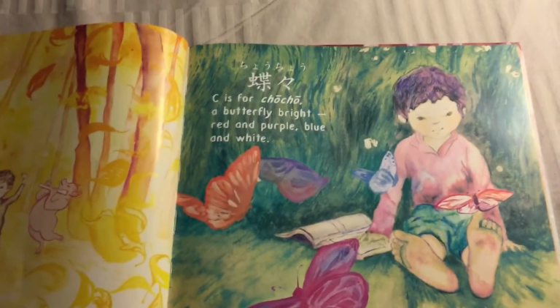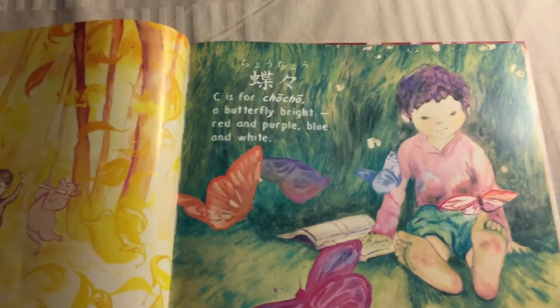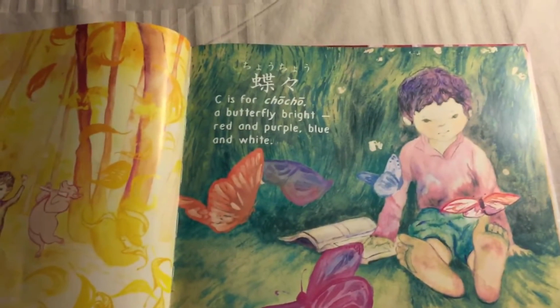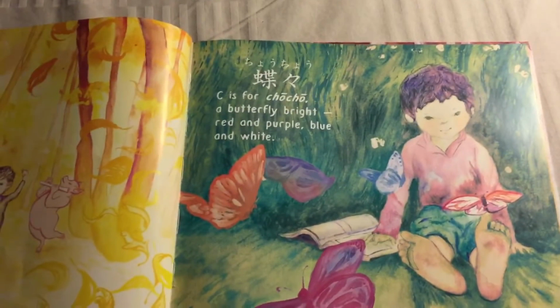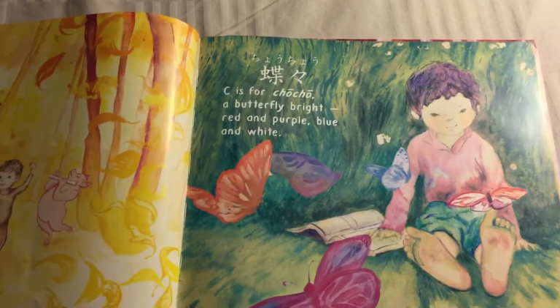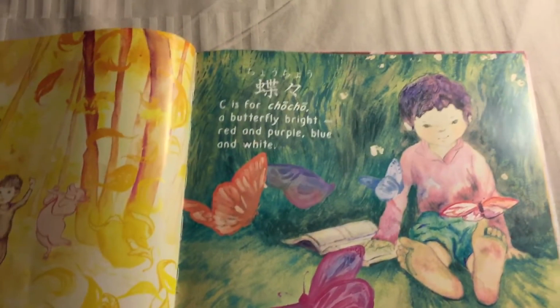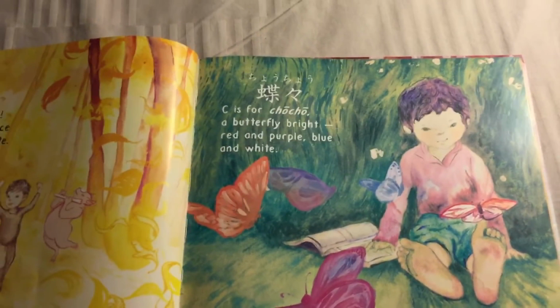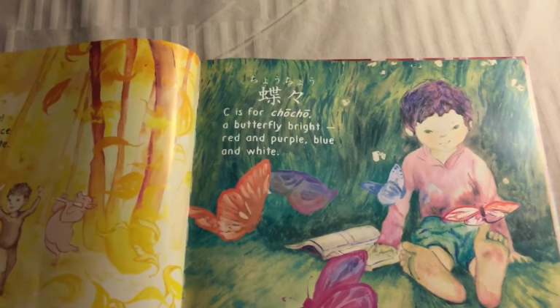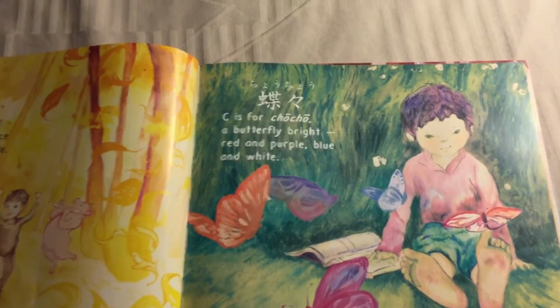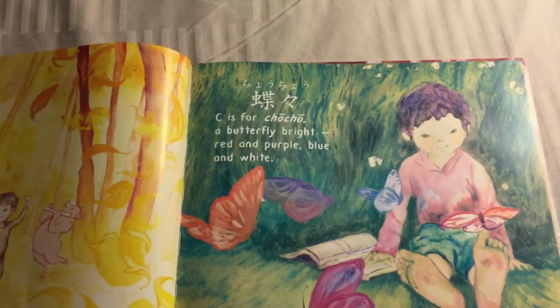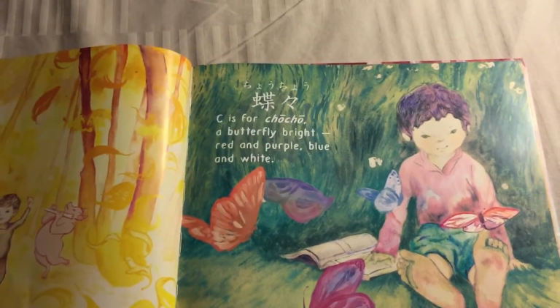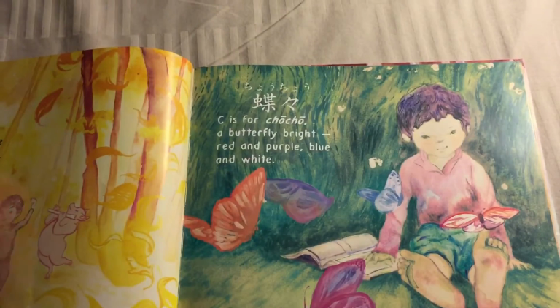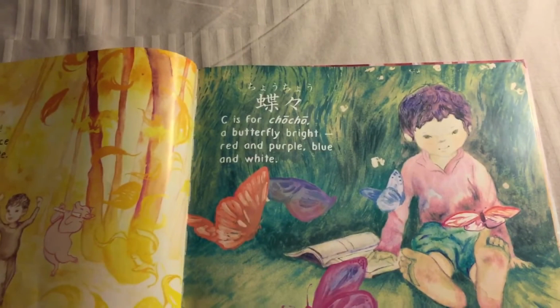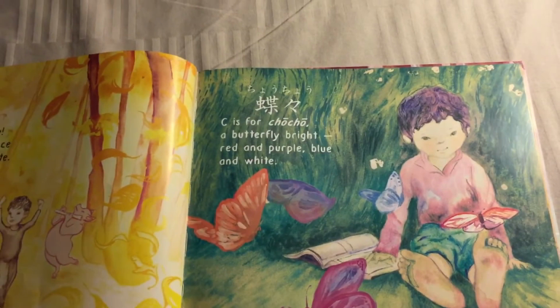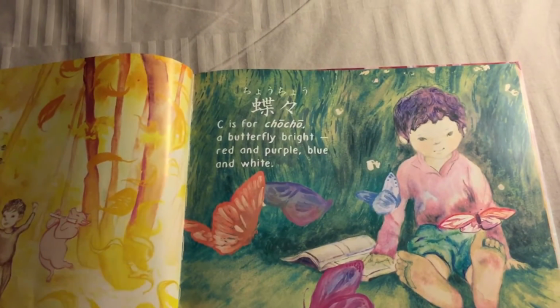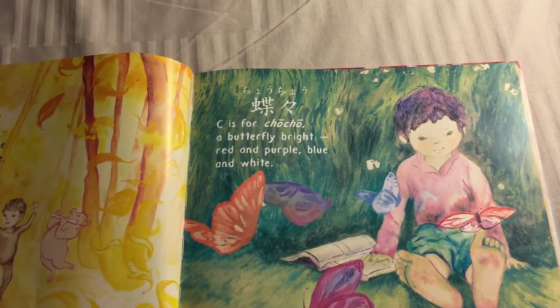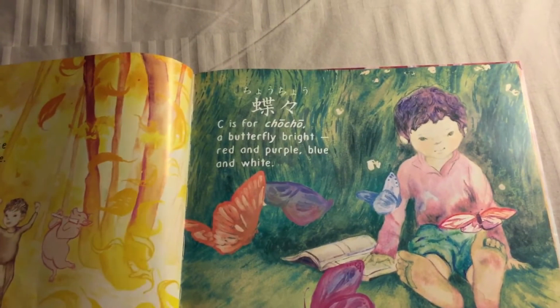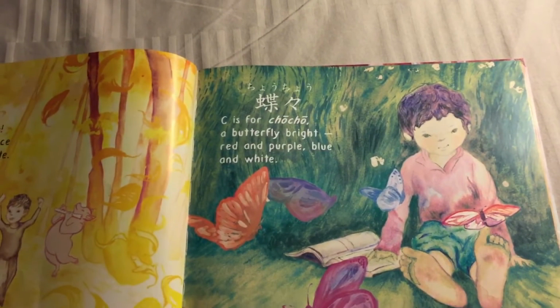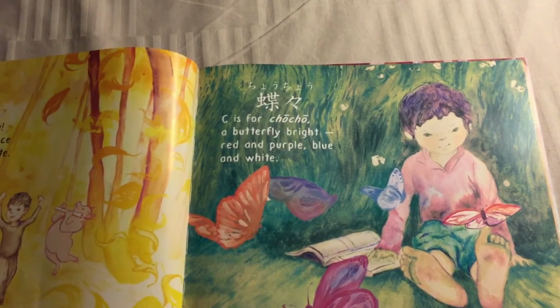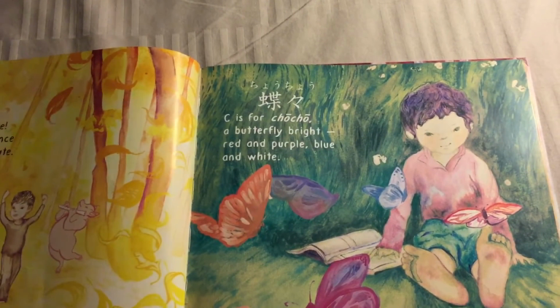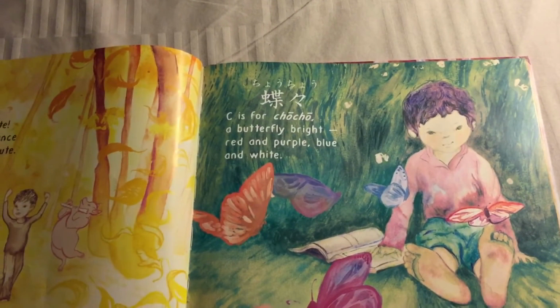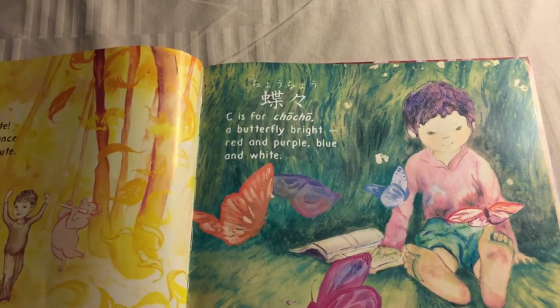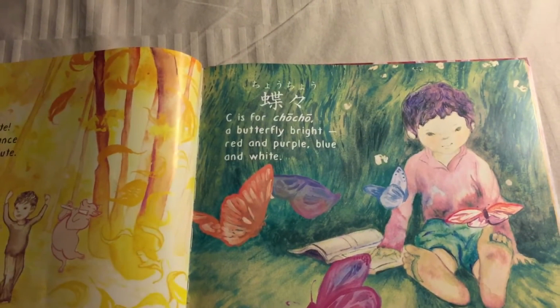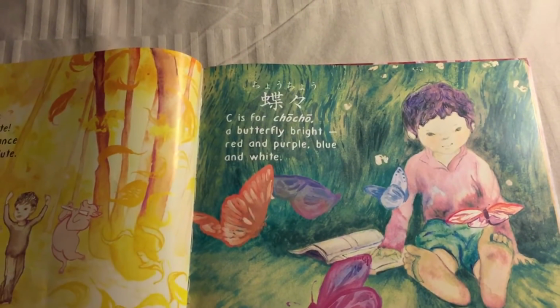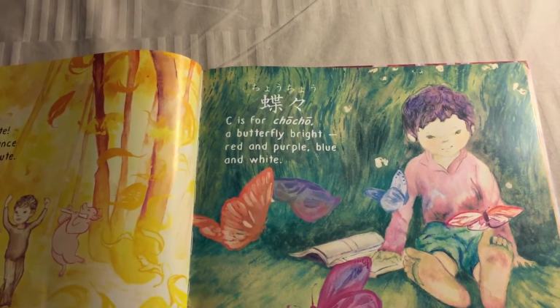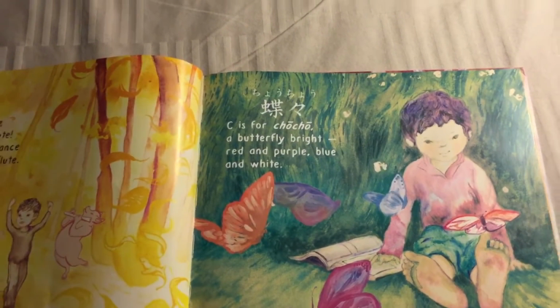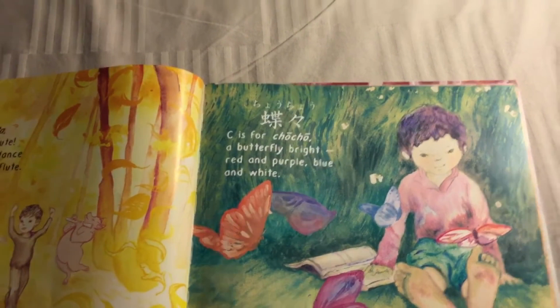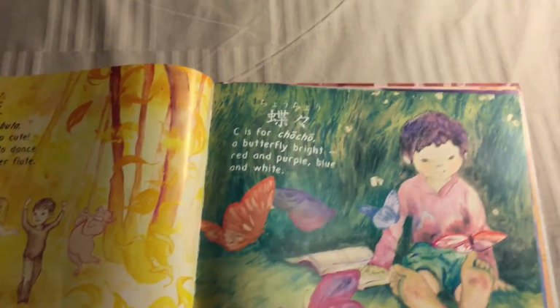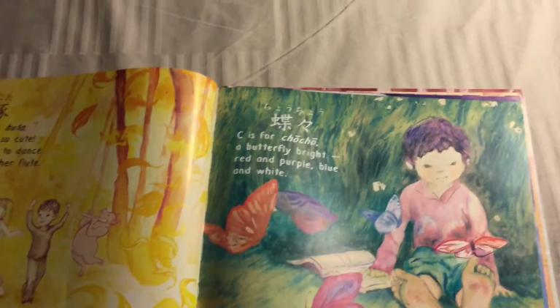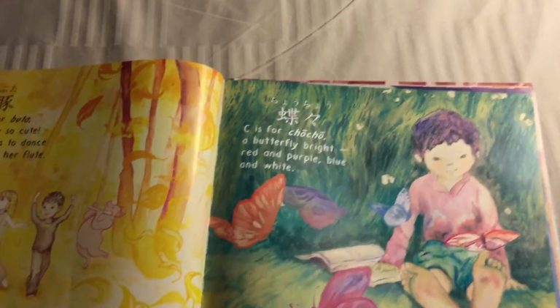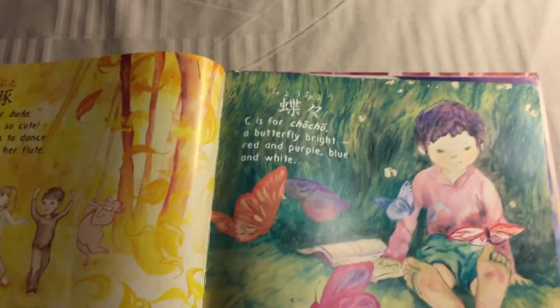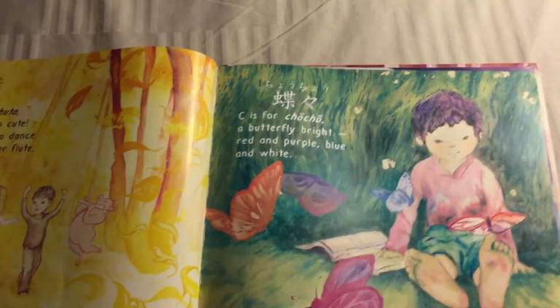C is for Chou Chou — a butterfly bright, red and purple, blue and white.